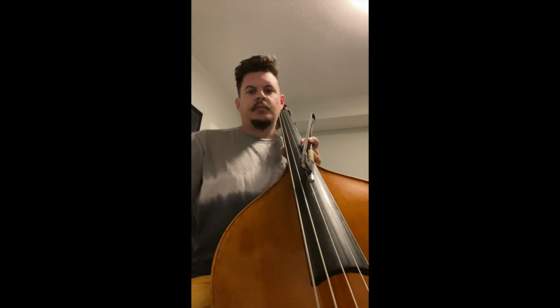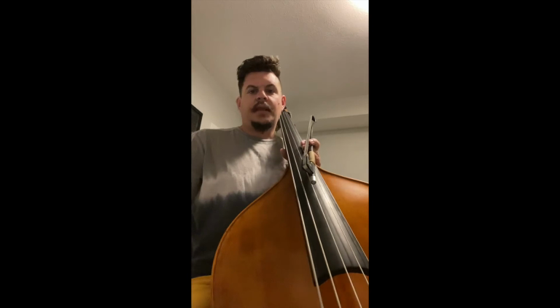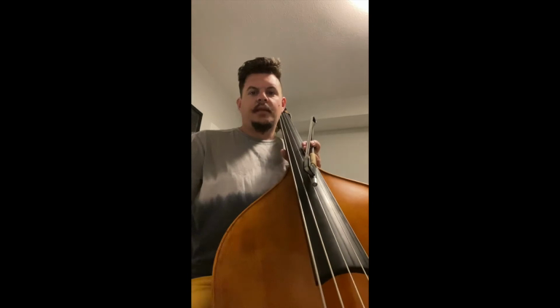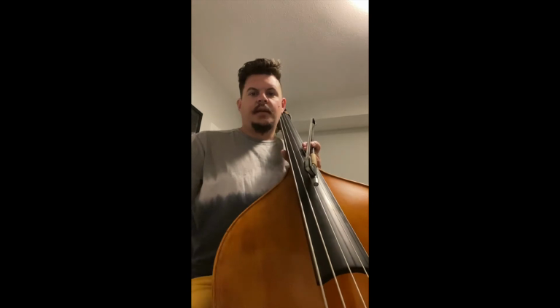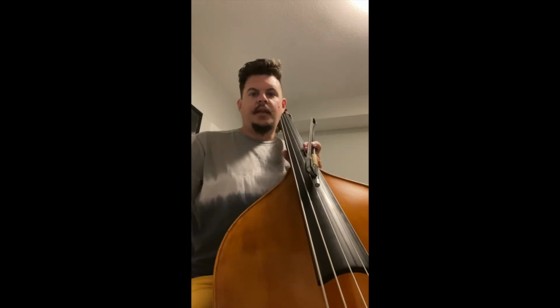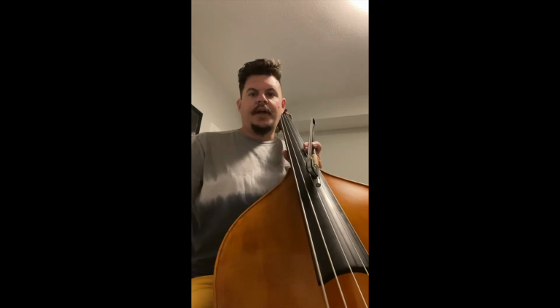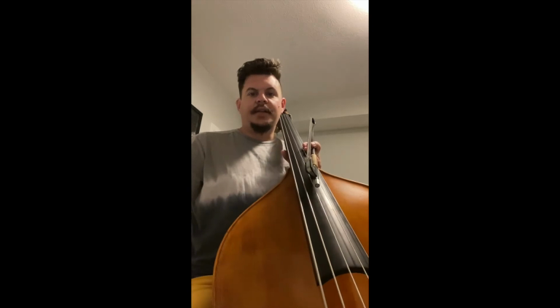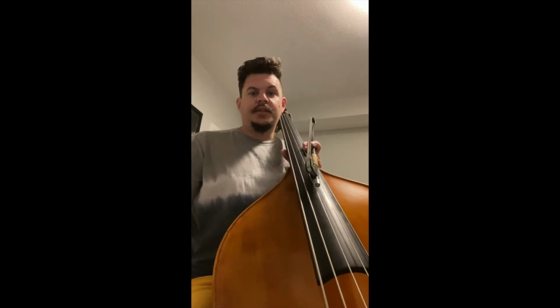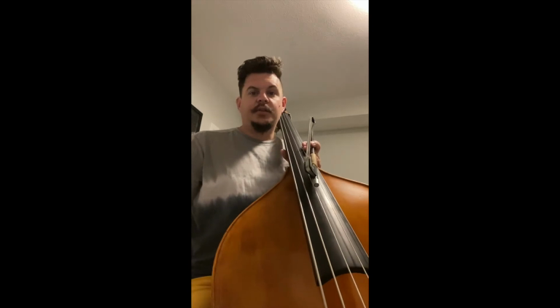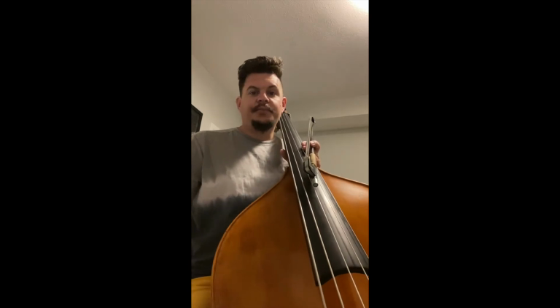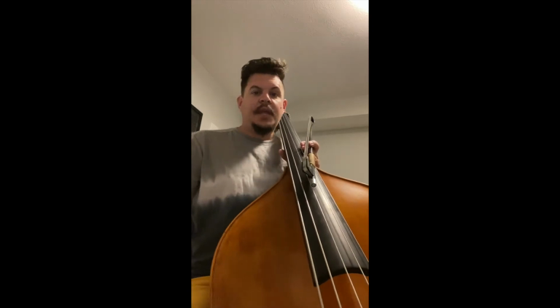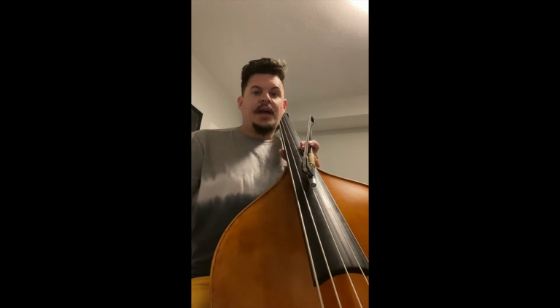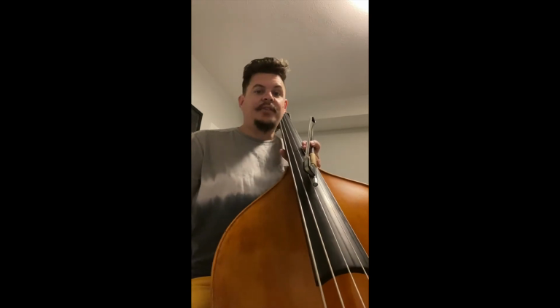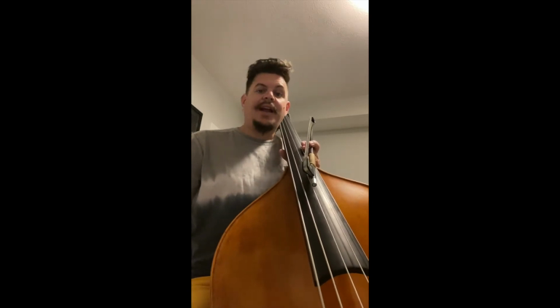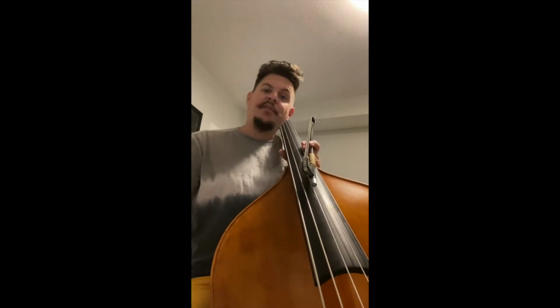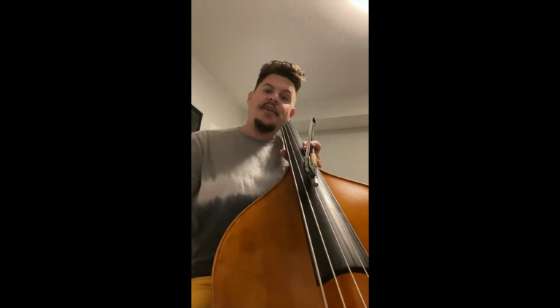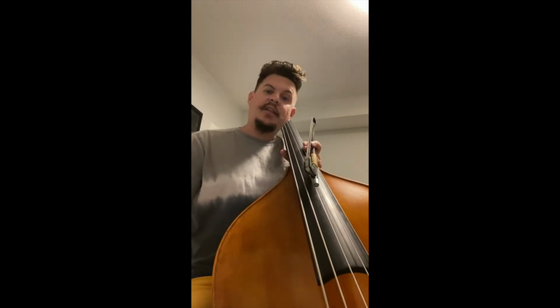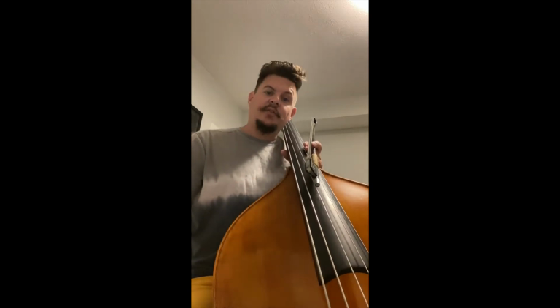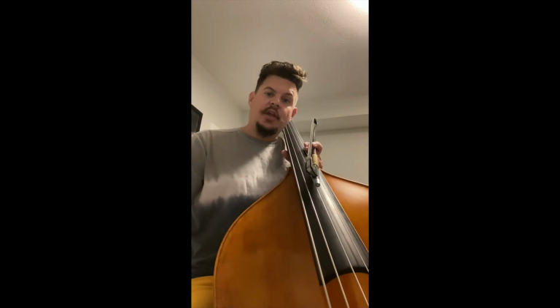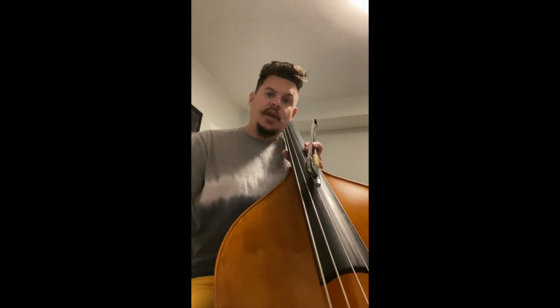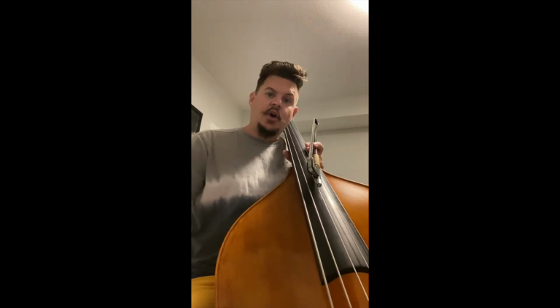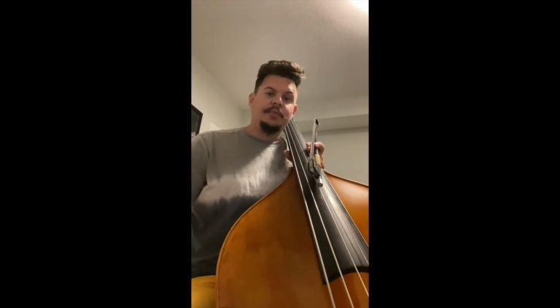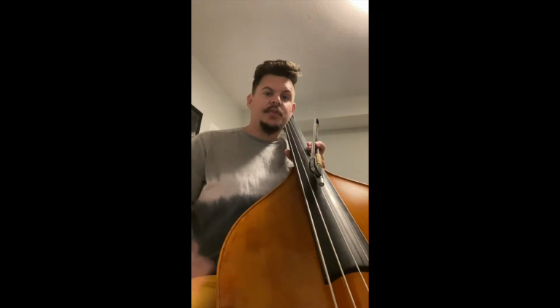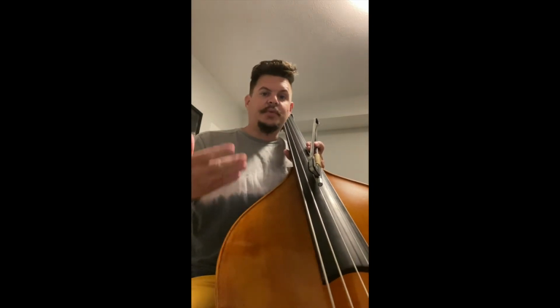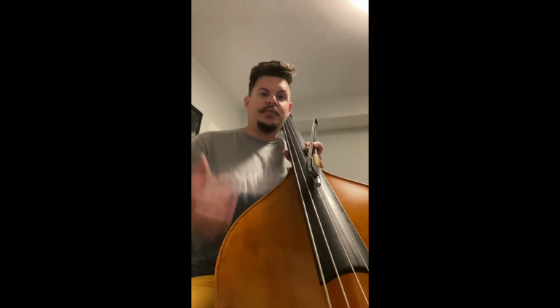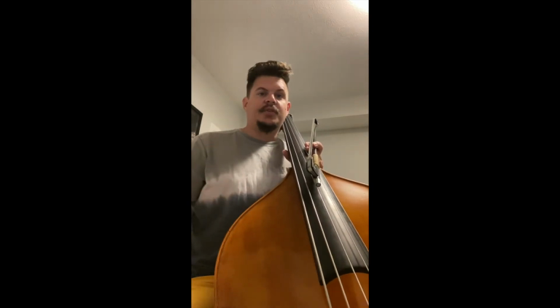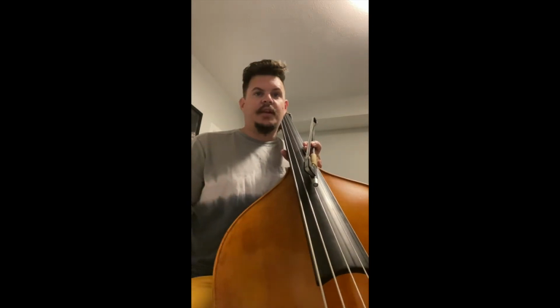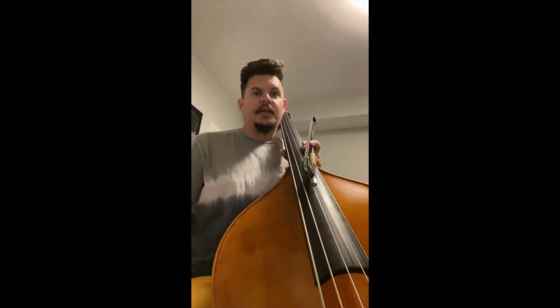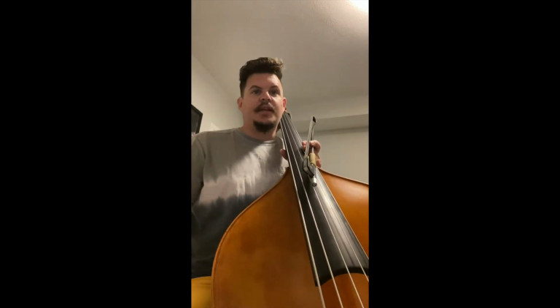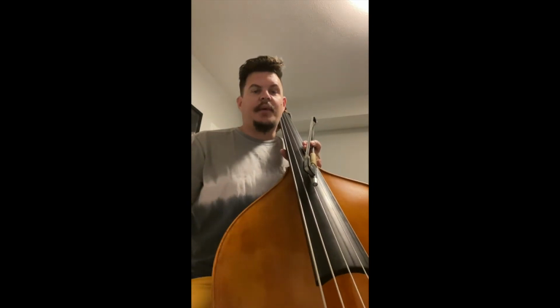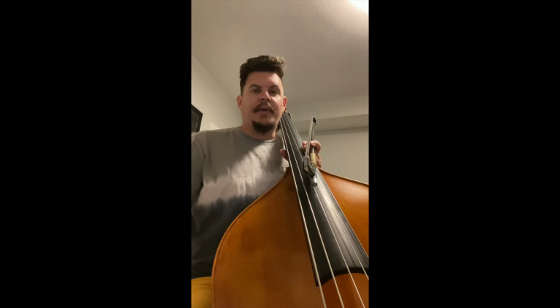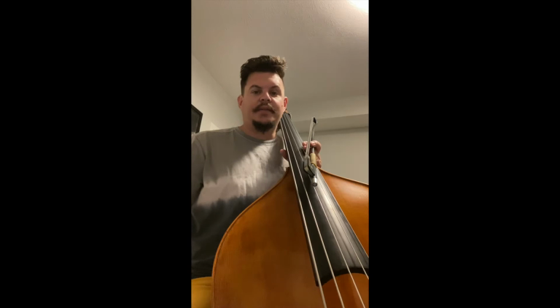Hello Violin 2. I do not have a violin or viola at home, so I'm demonstrating this on my bass.